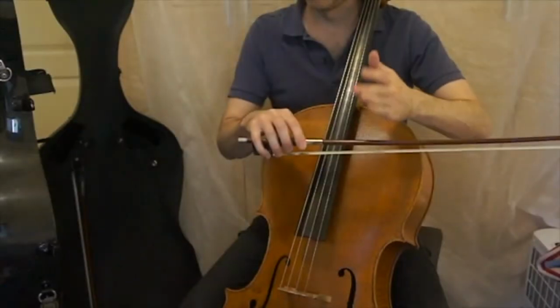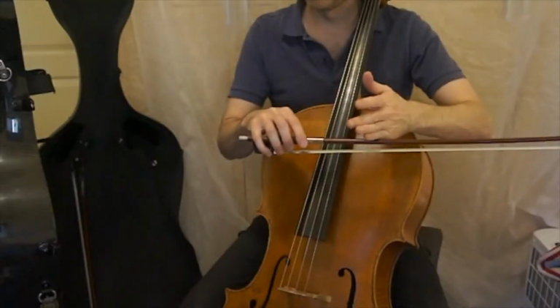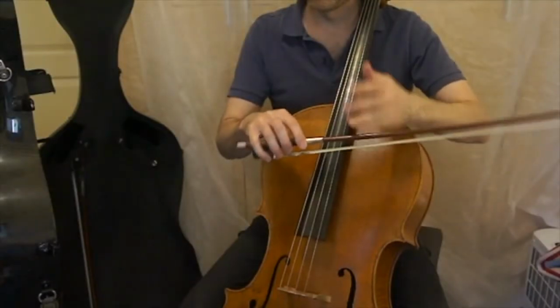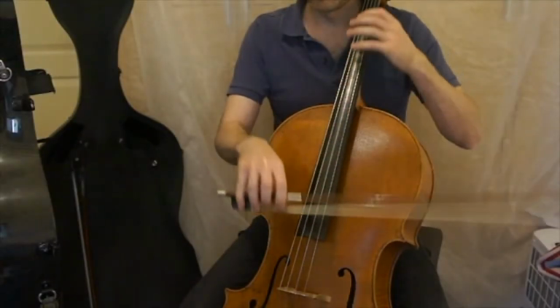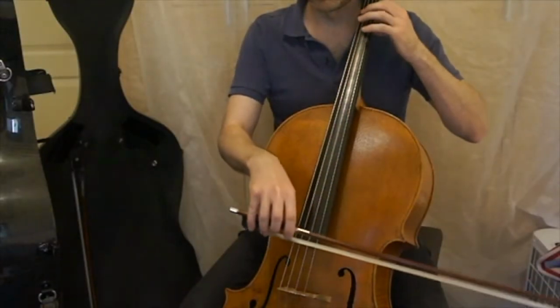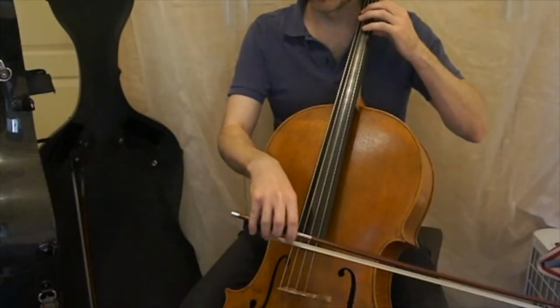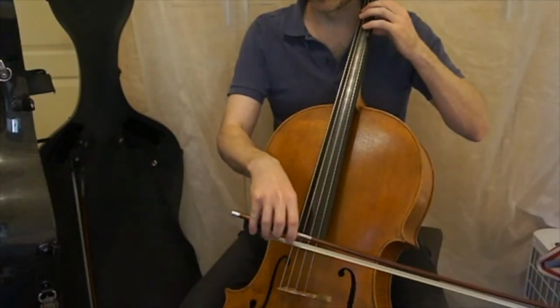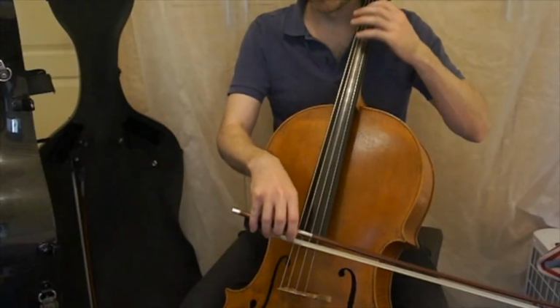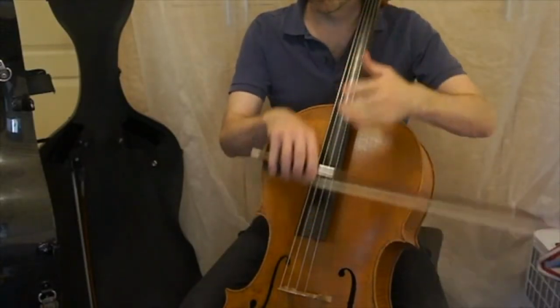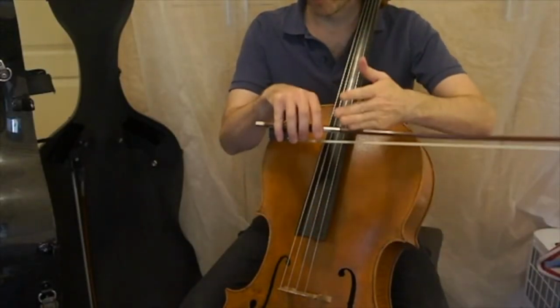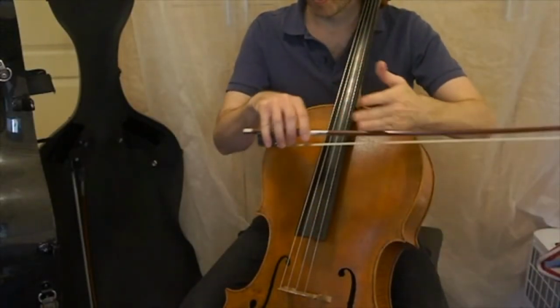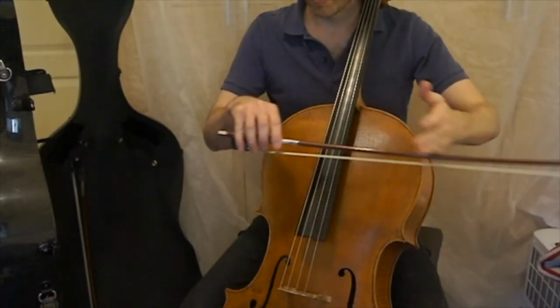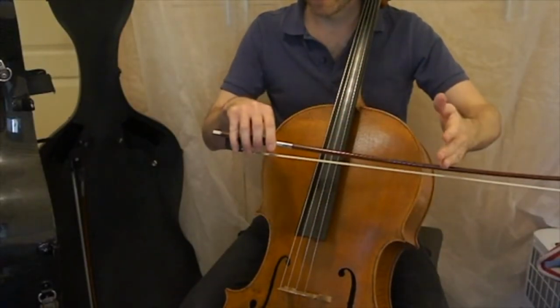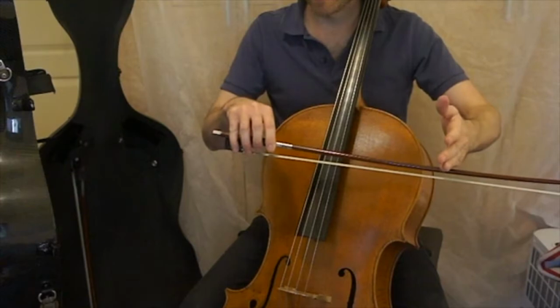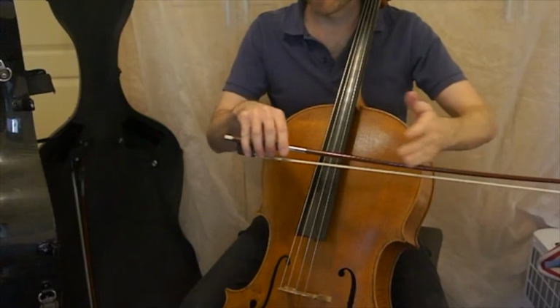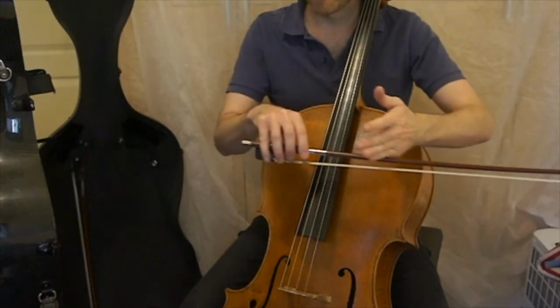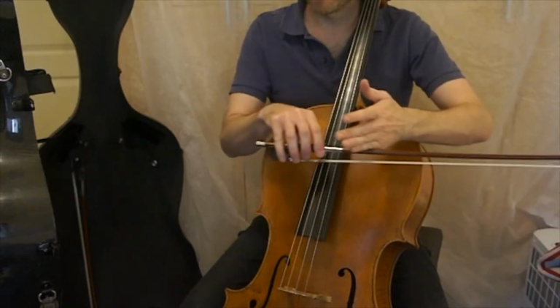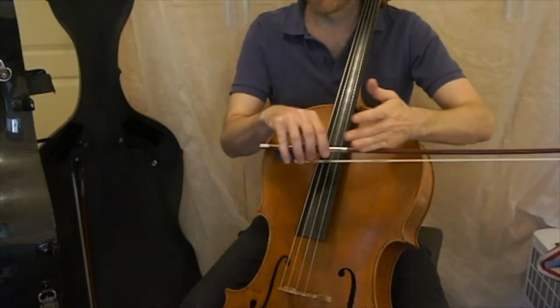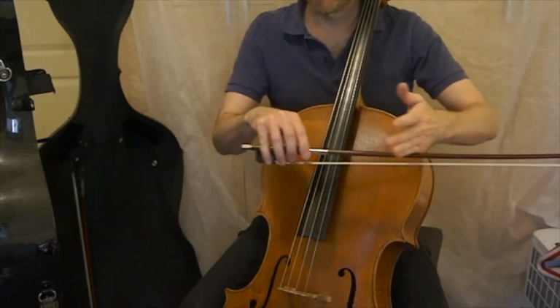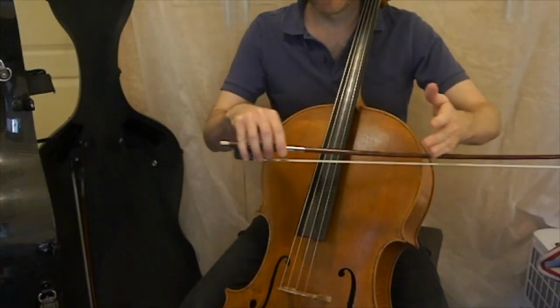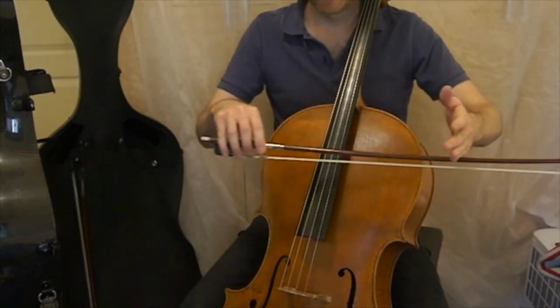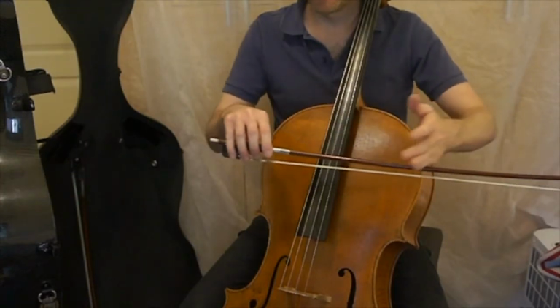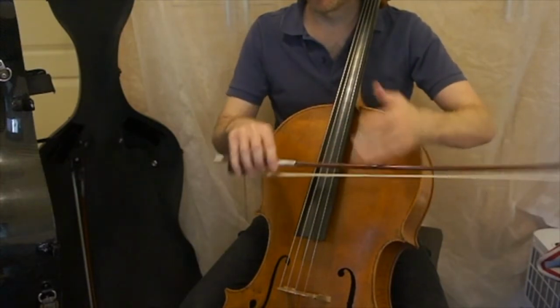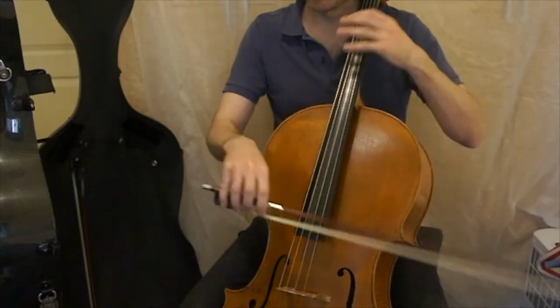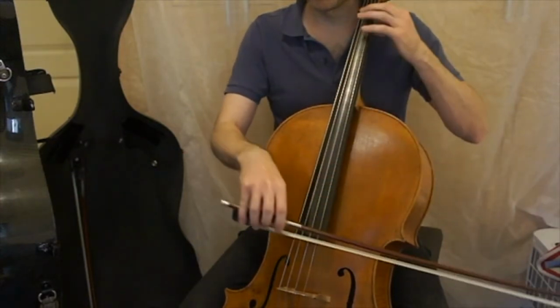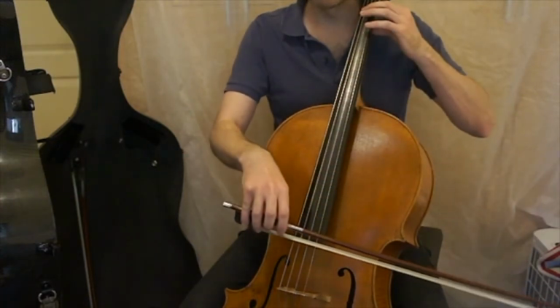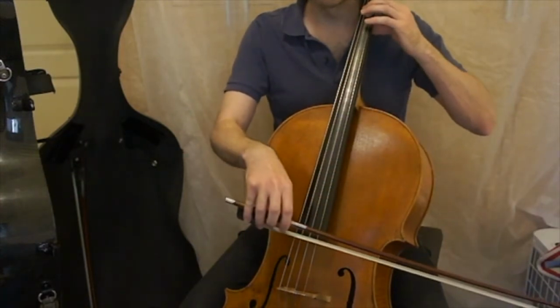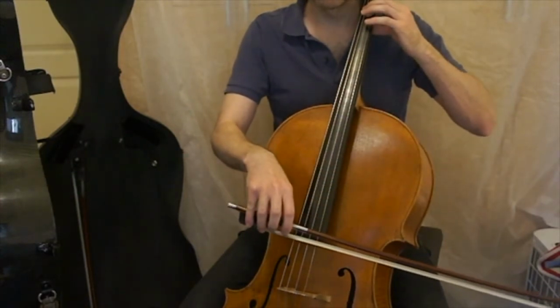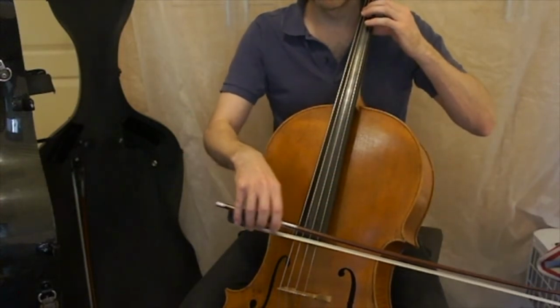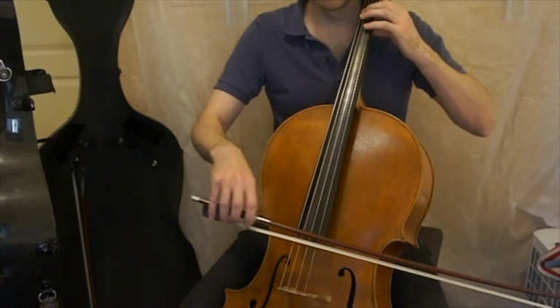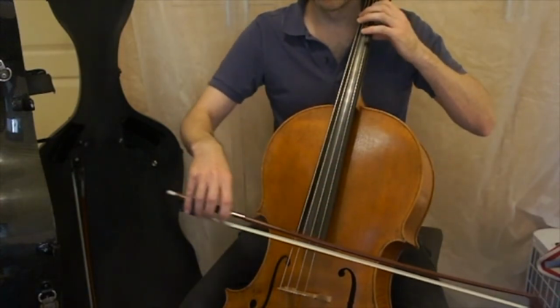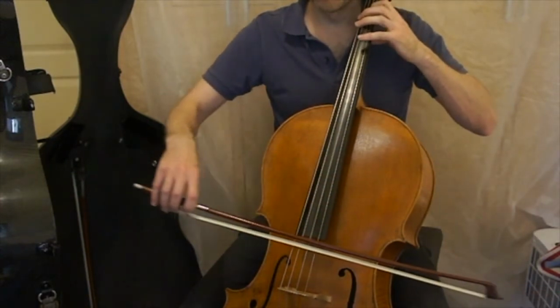Check the D string as well. Make sure you have the right amount of bow and the fingers are in the right position.